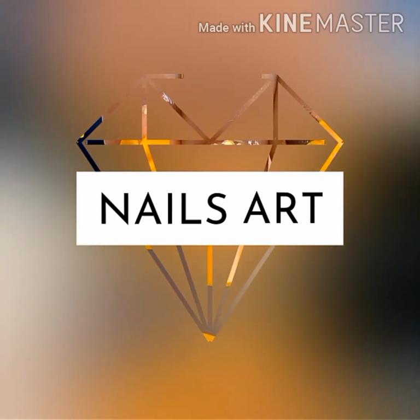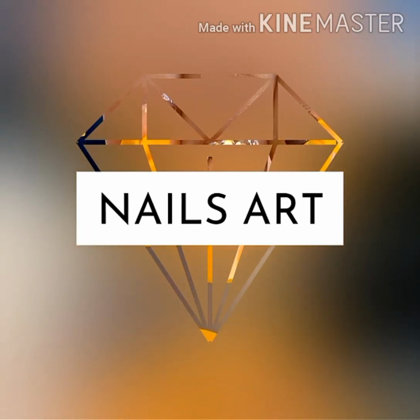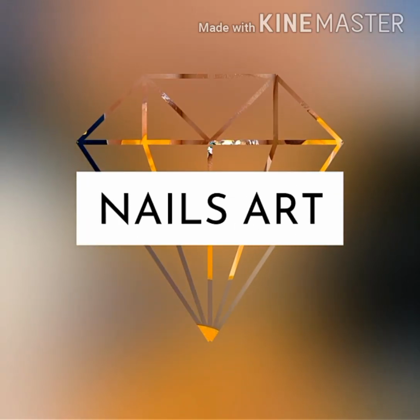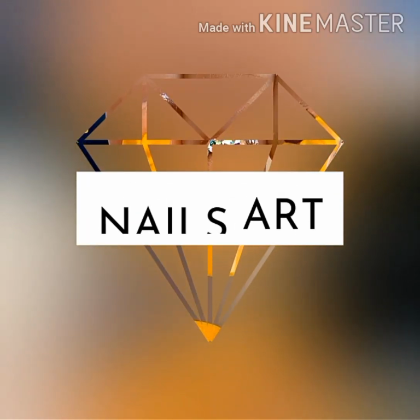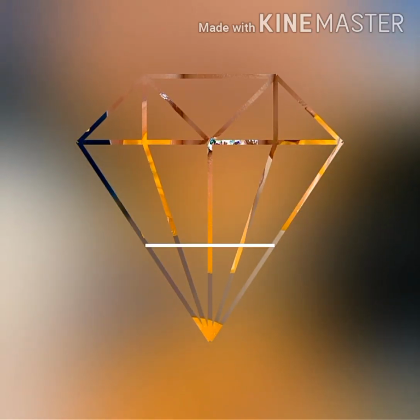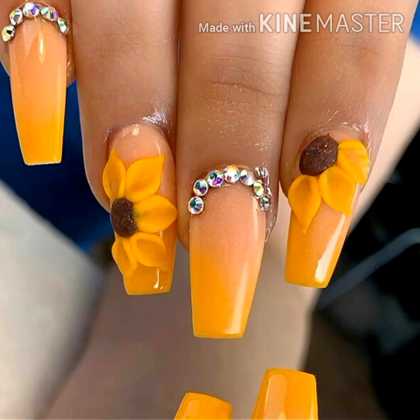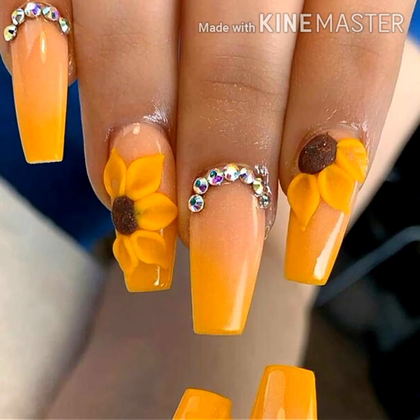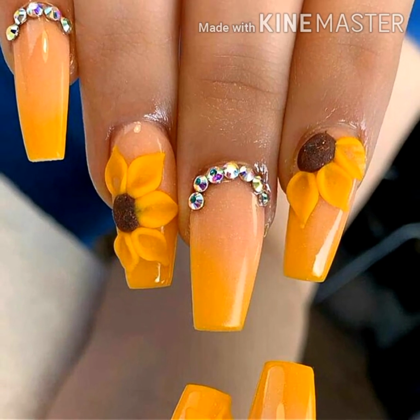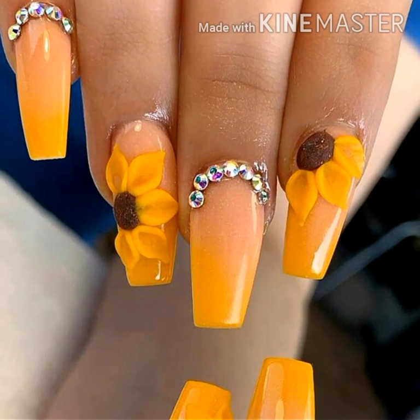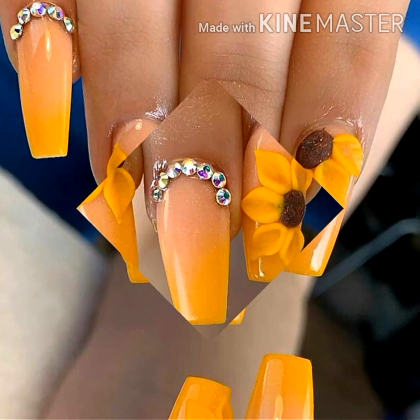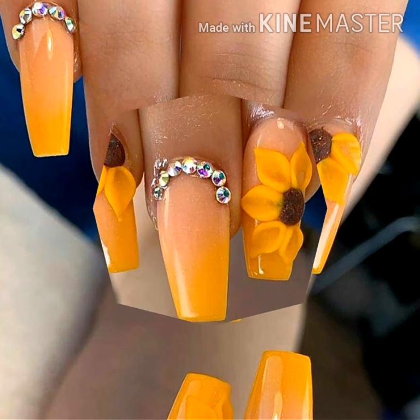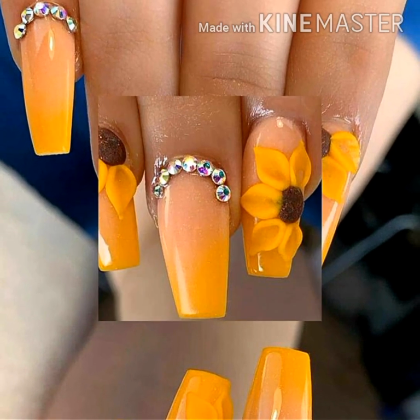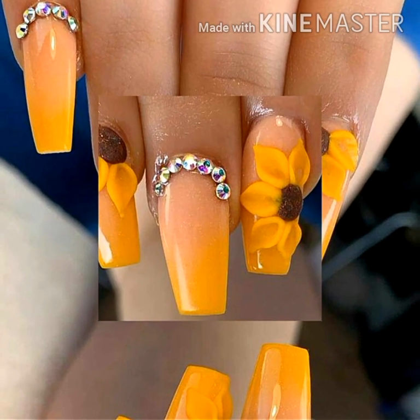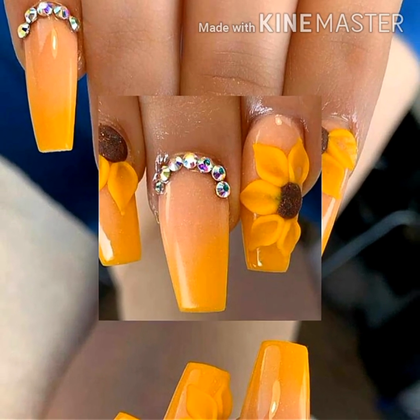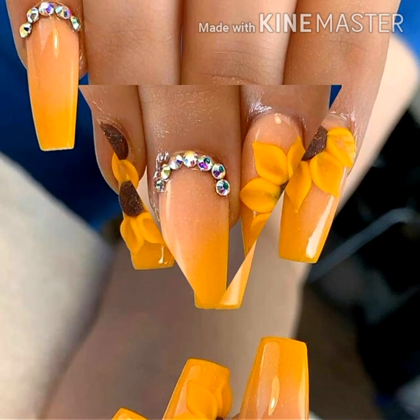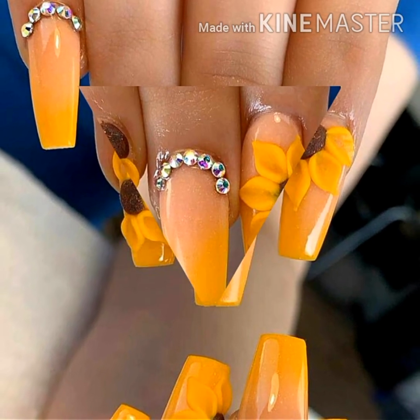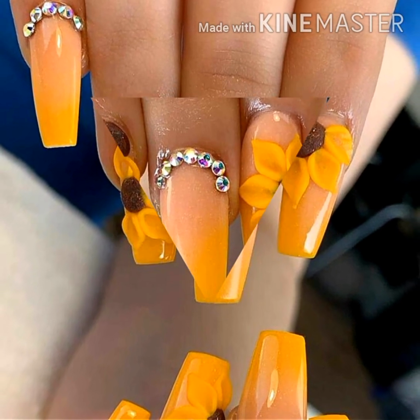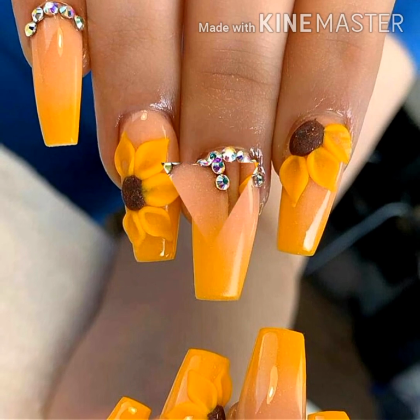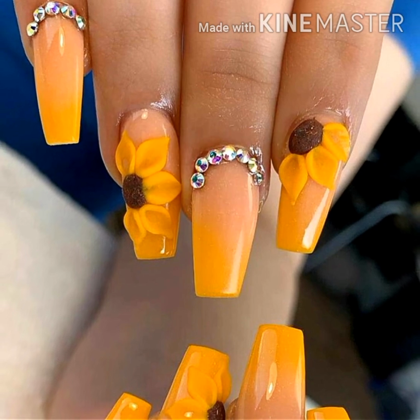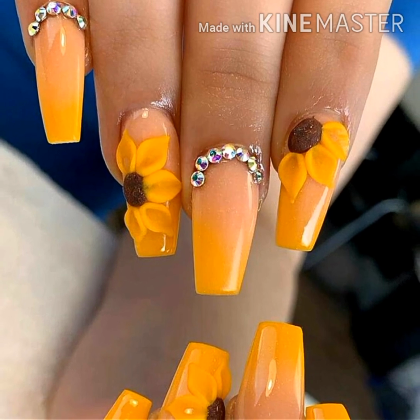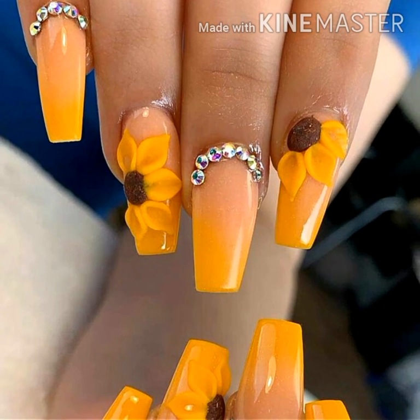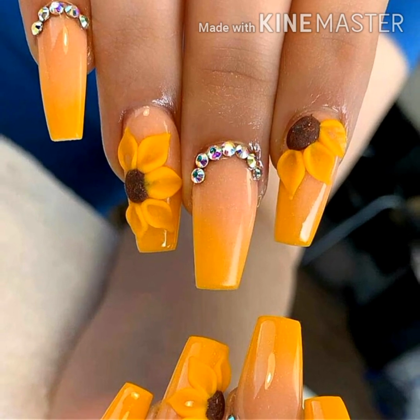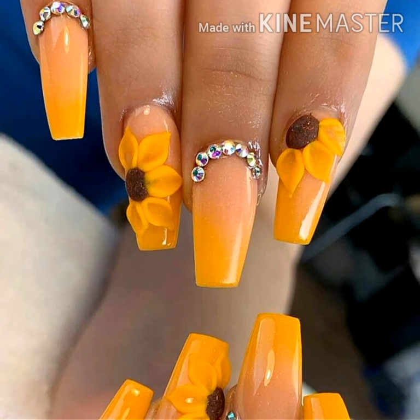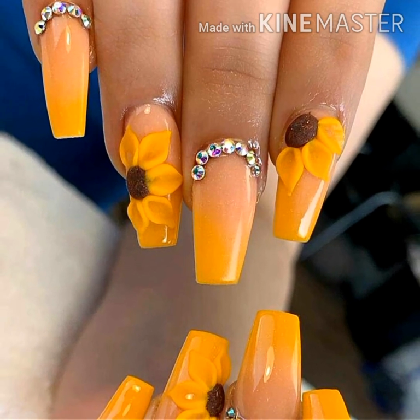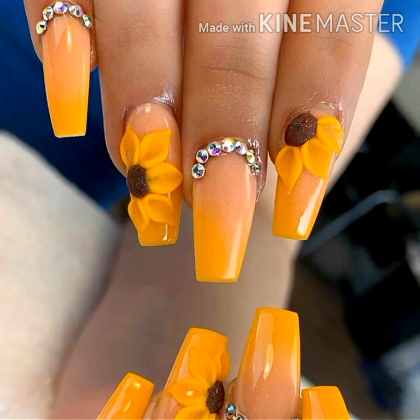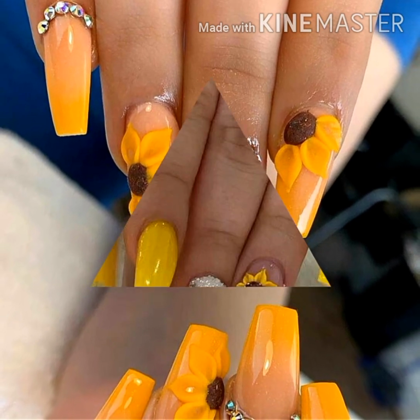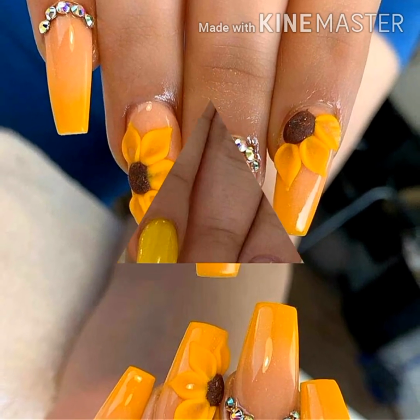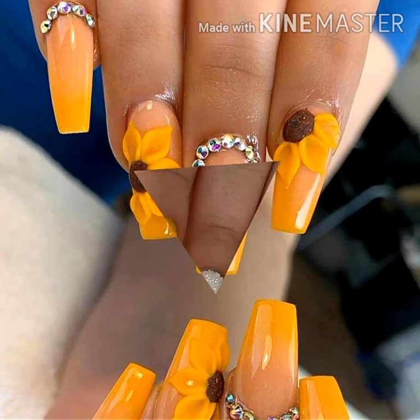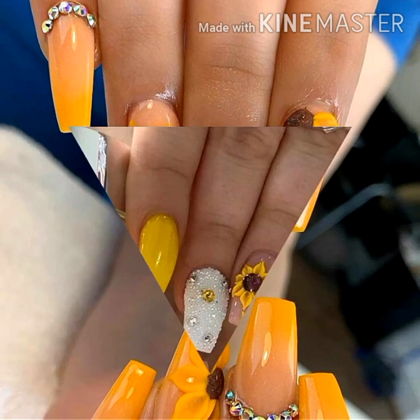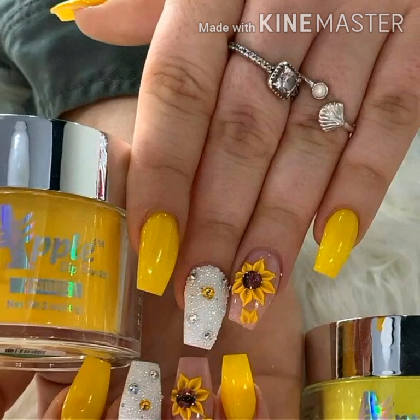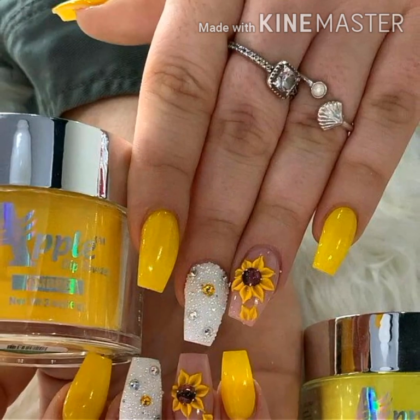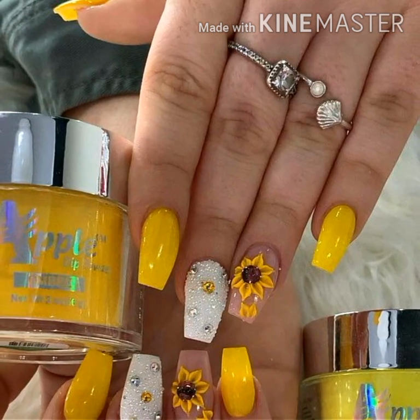Hey guys, welcome back to my channel! How are you friends? I hope you all are fine and doing well. I am bringing you a beautiful latest nail art design collection.